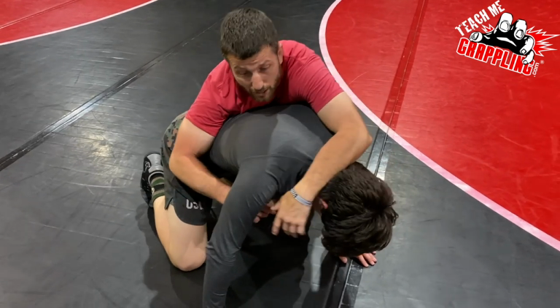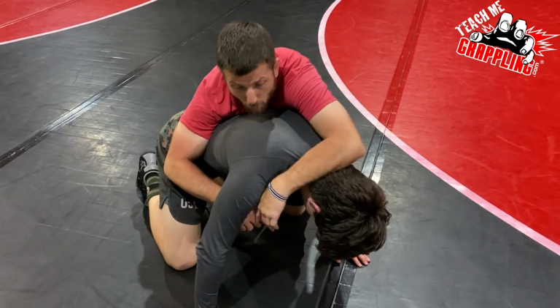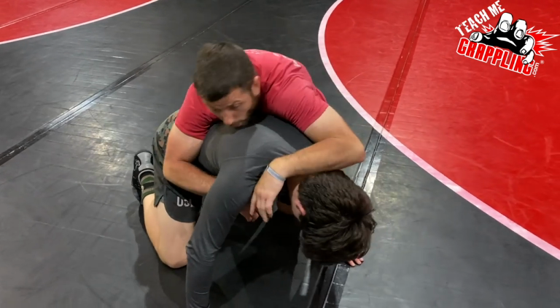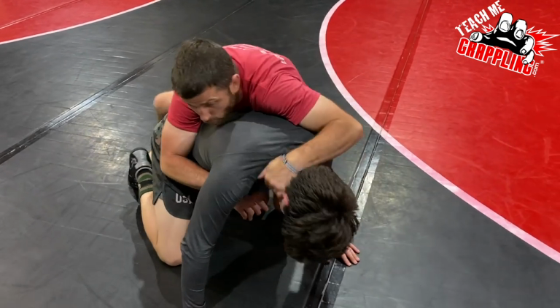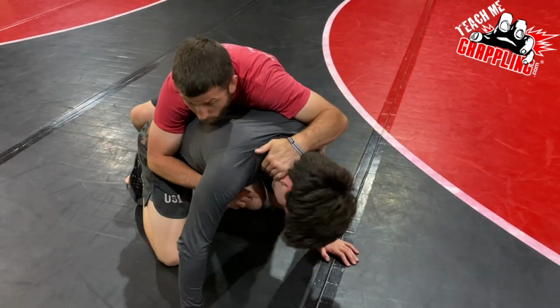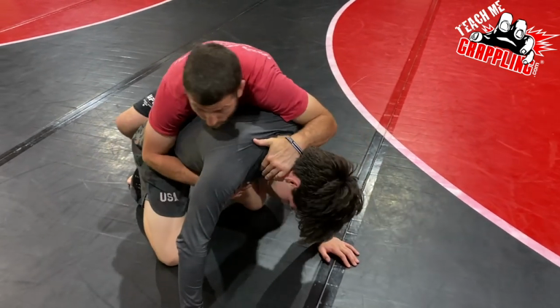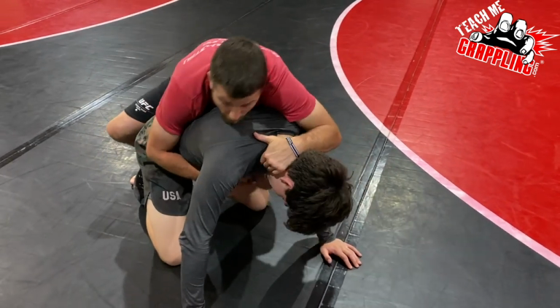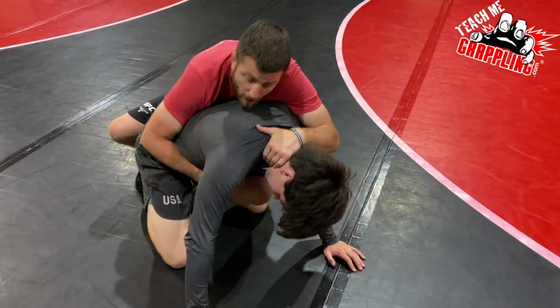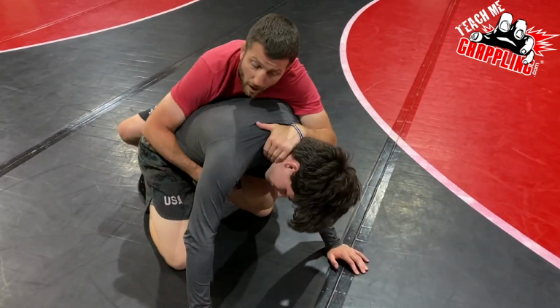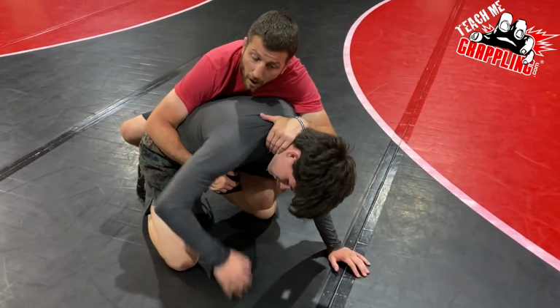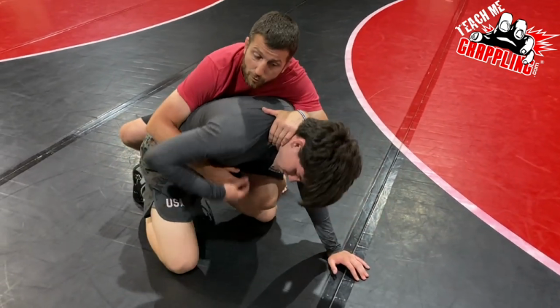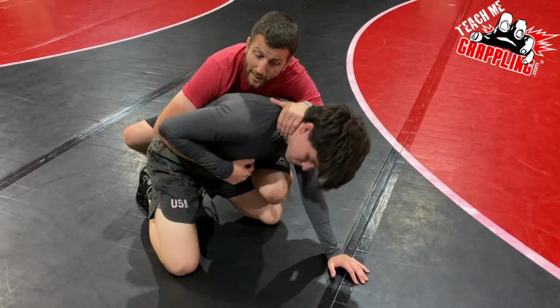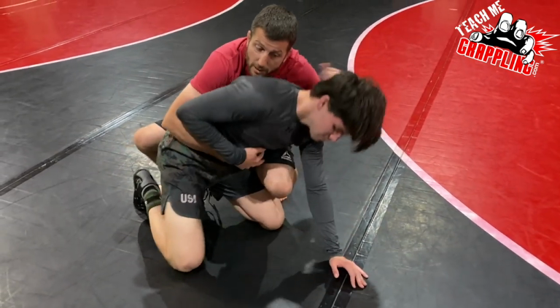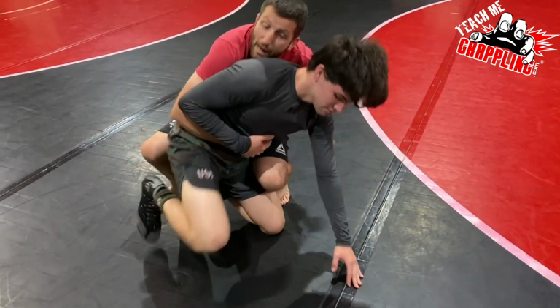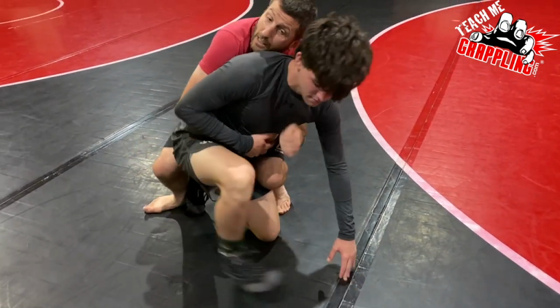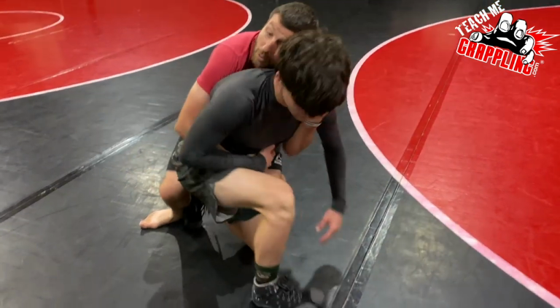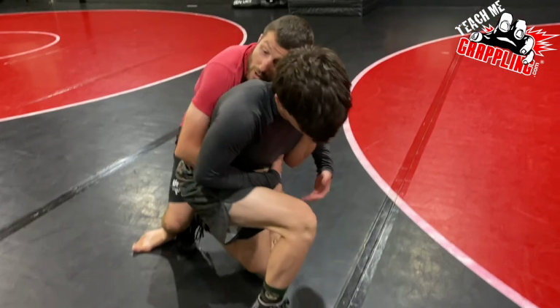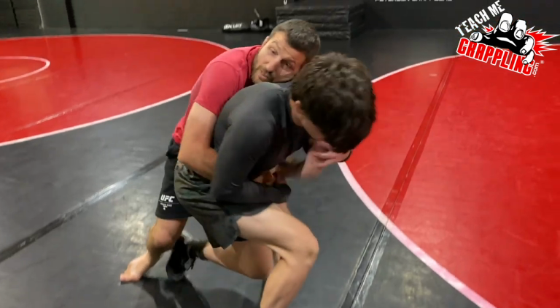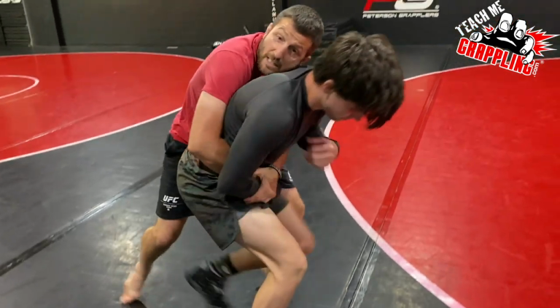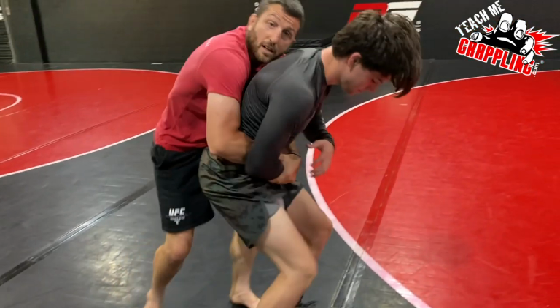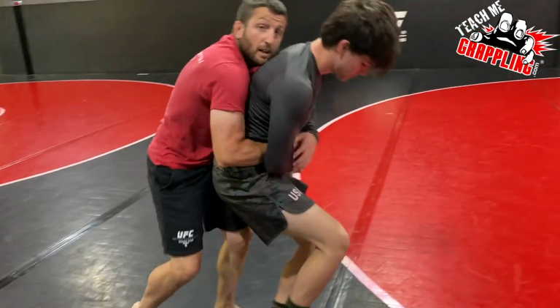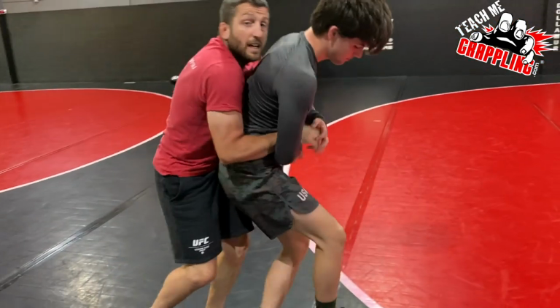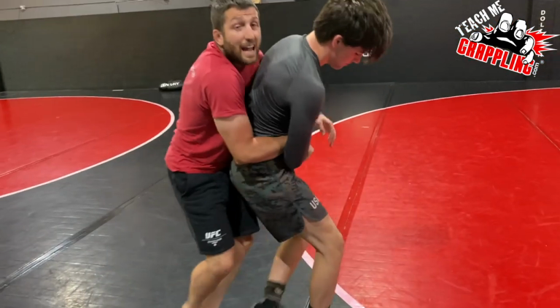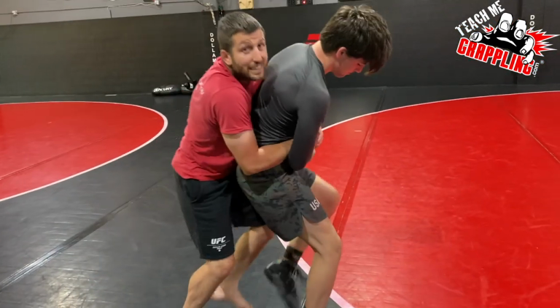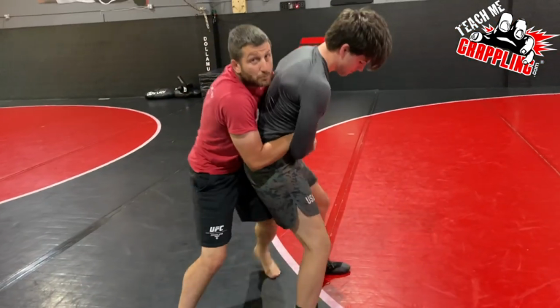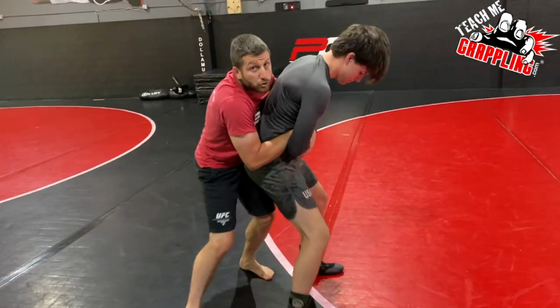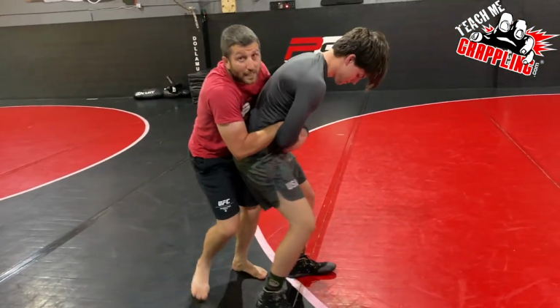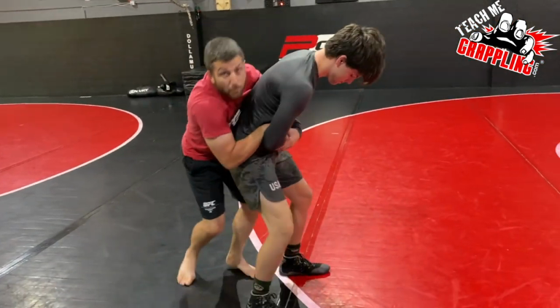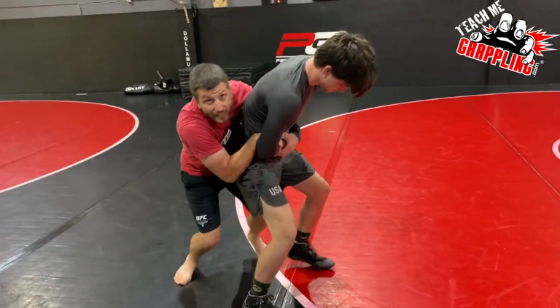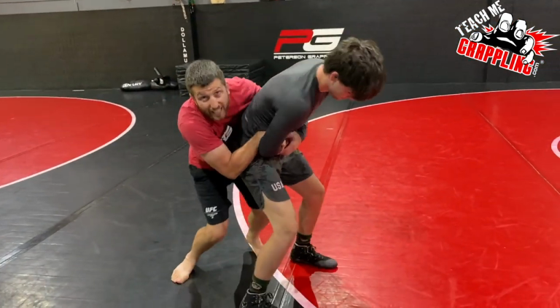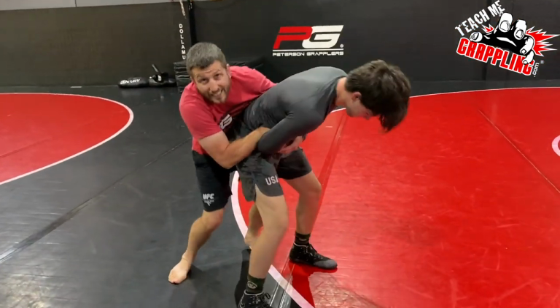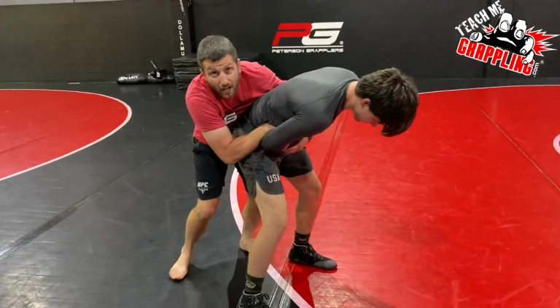He's had to roll all the way over and now he's got to do all the work of wrestling back up to his feet as I'm trying to bring him down.